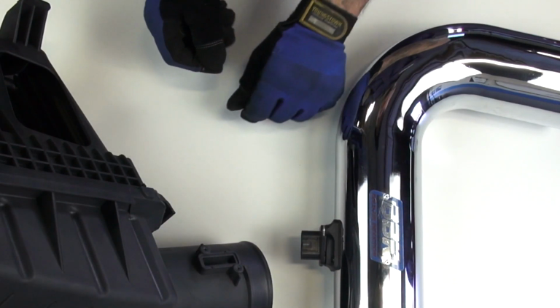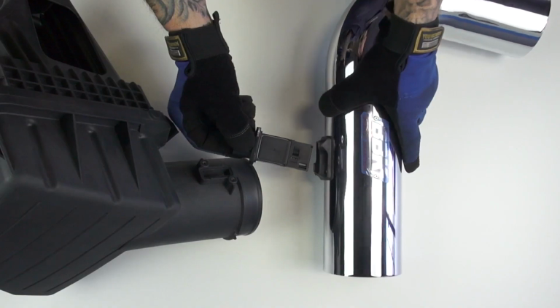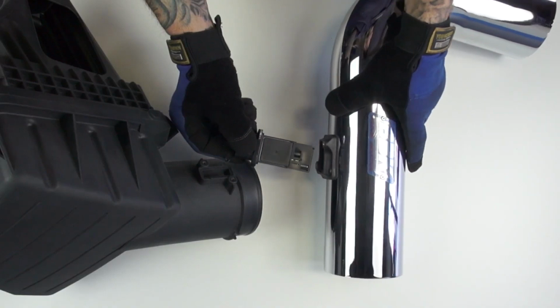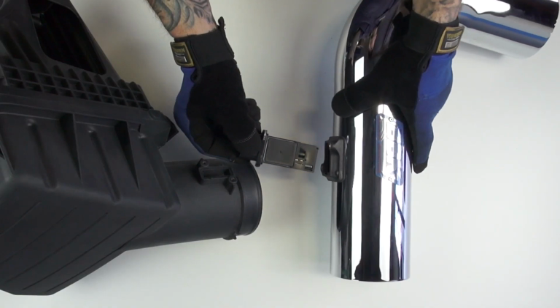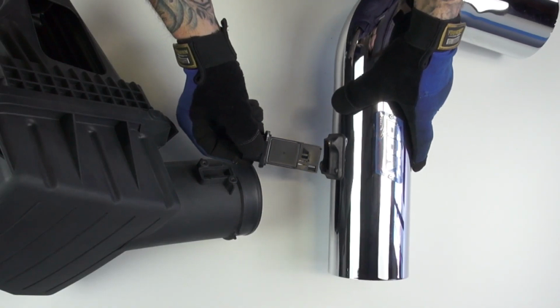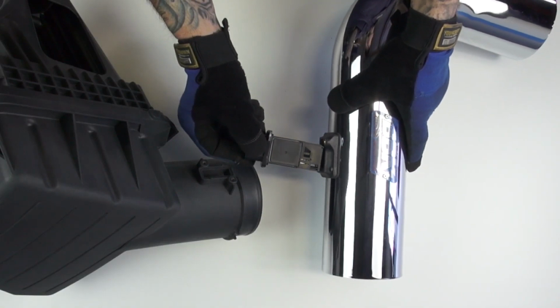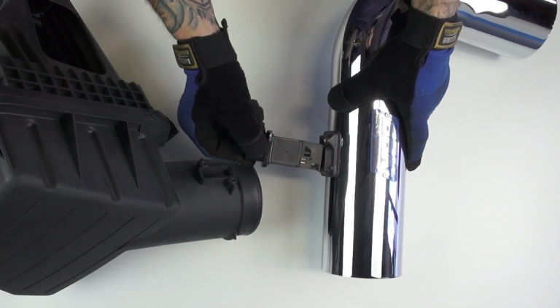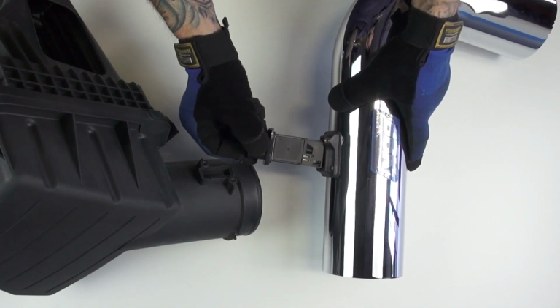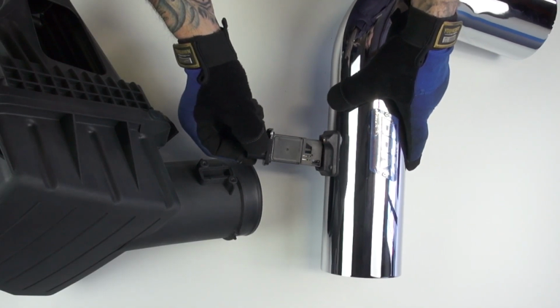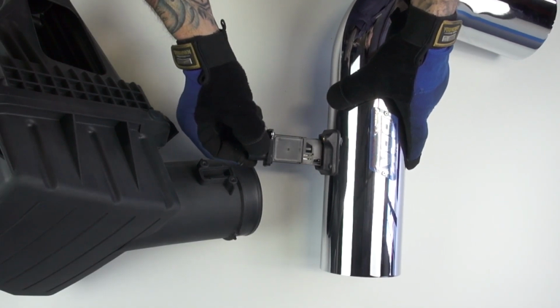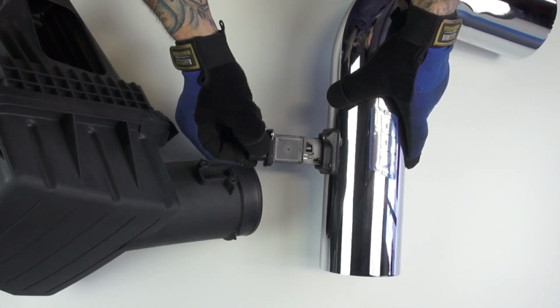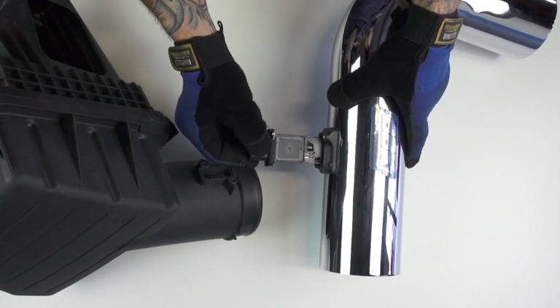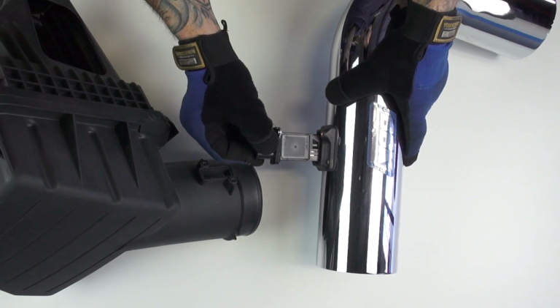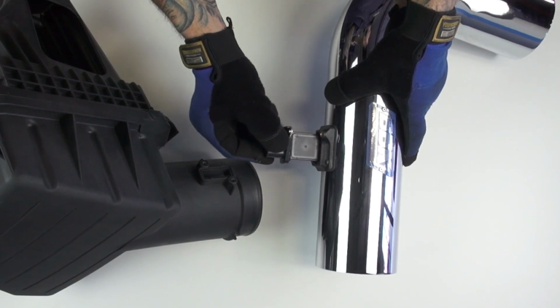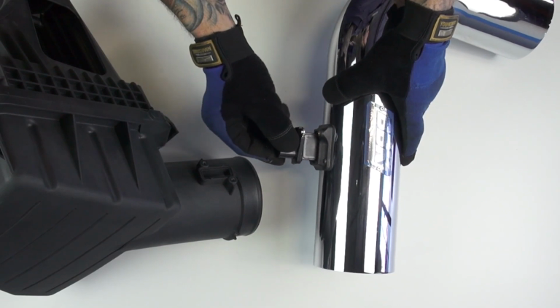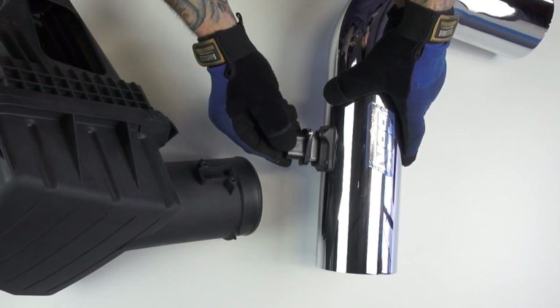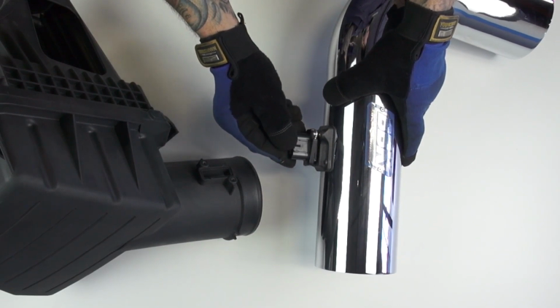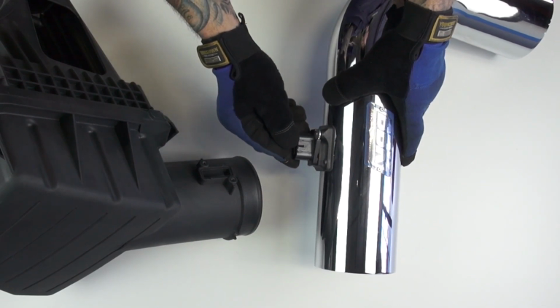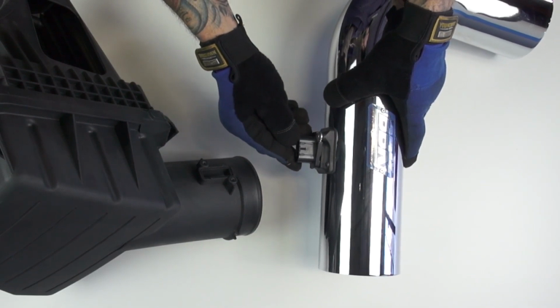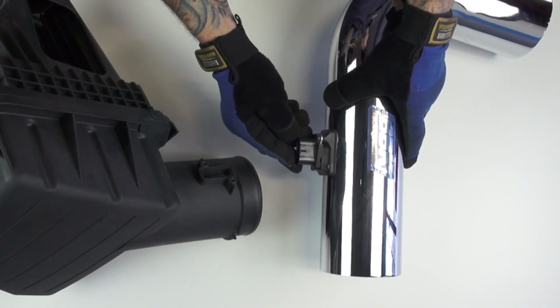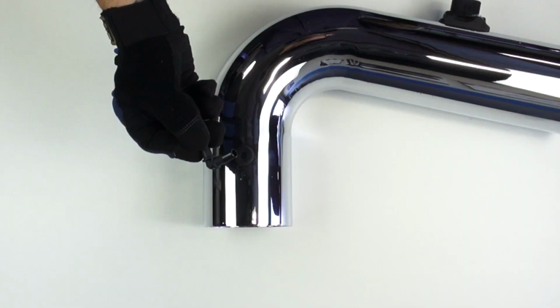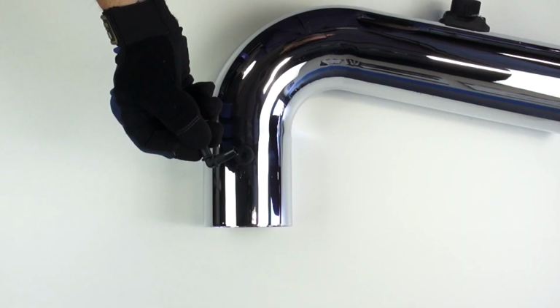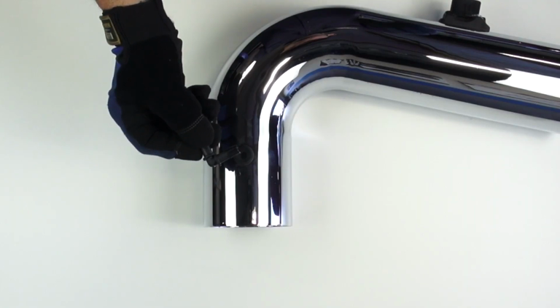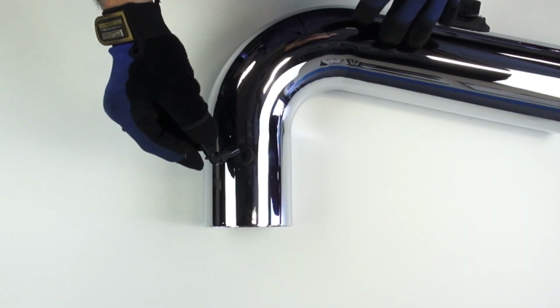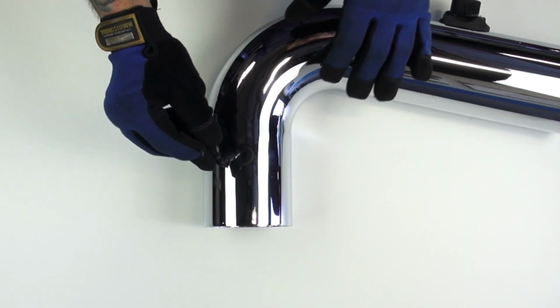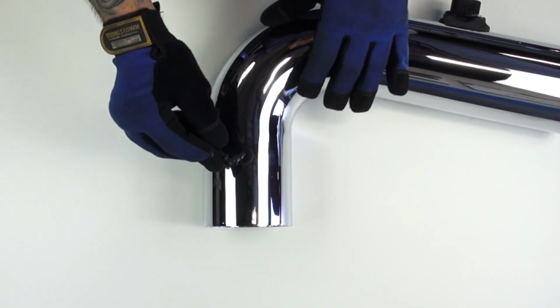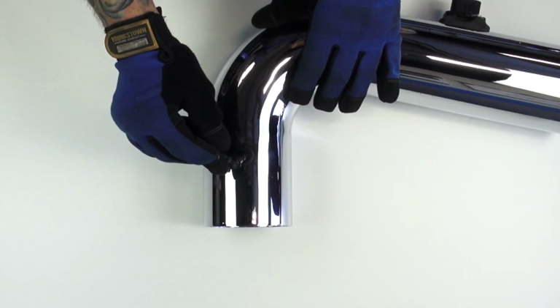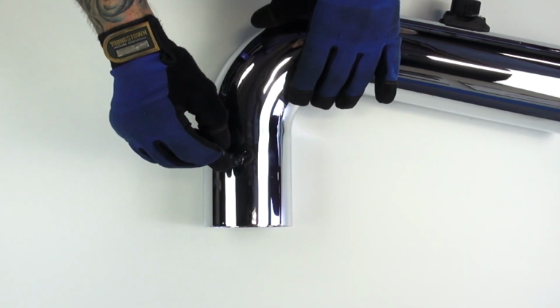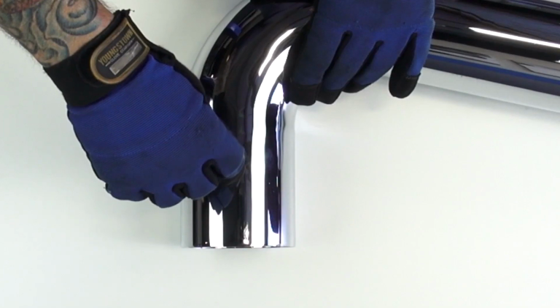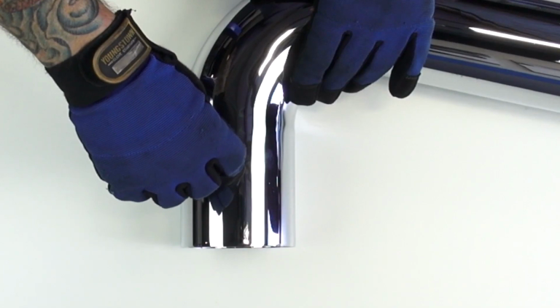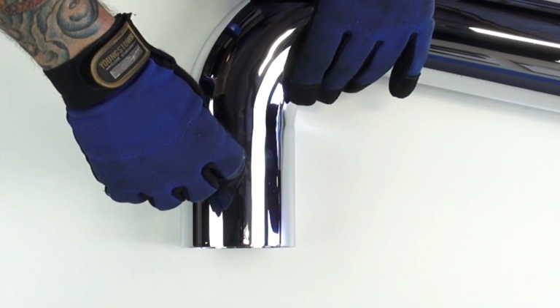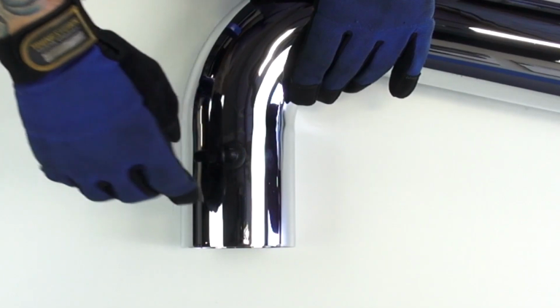Install the supplied grommet into the bottom of the BBK inlet tube. Push the supplied nipple into the grommet.